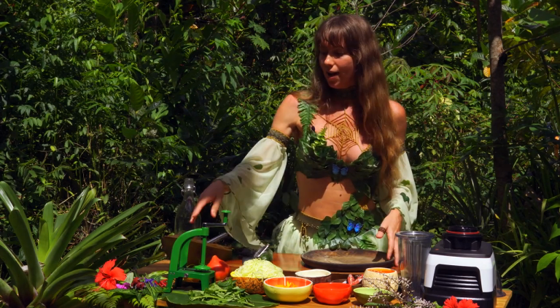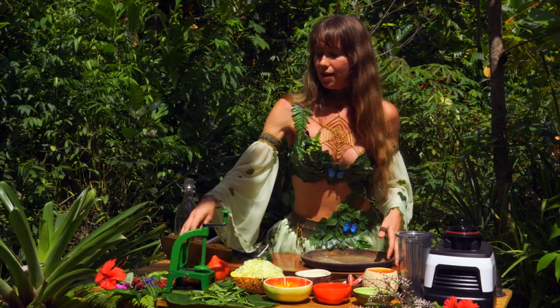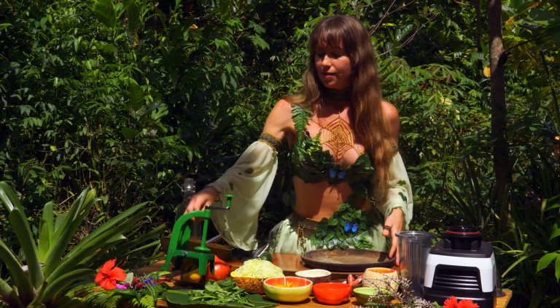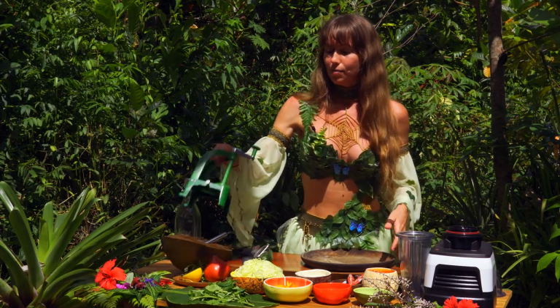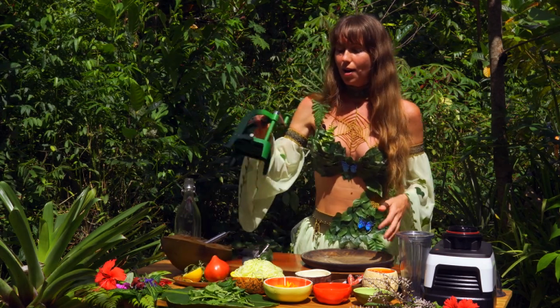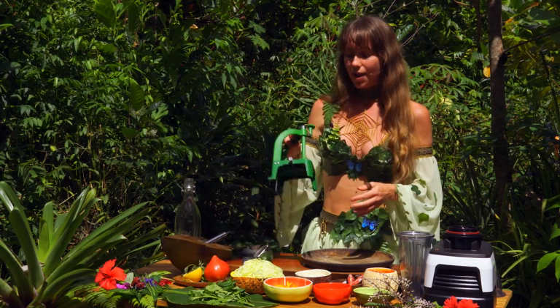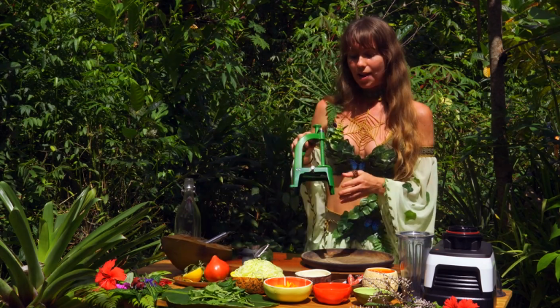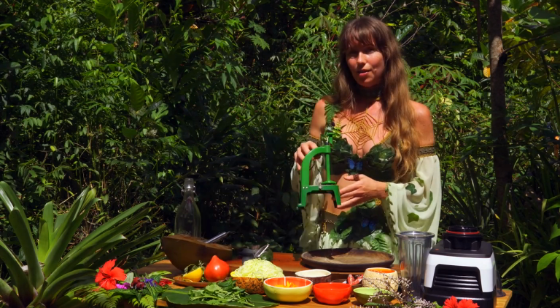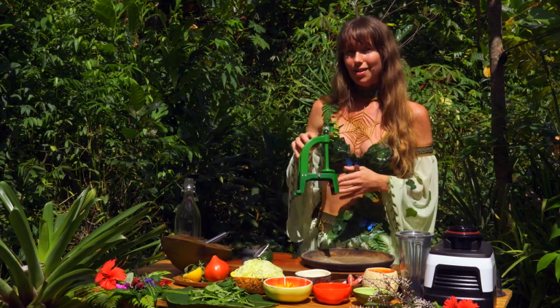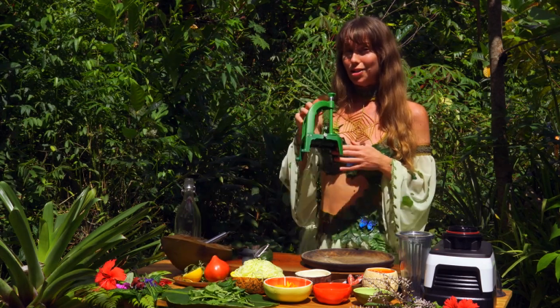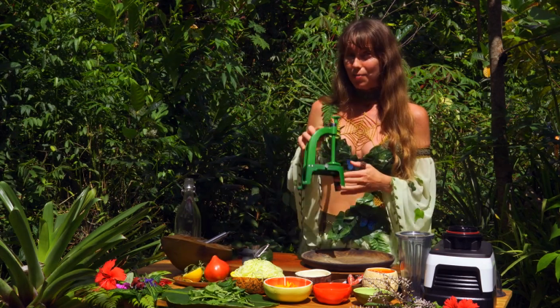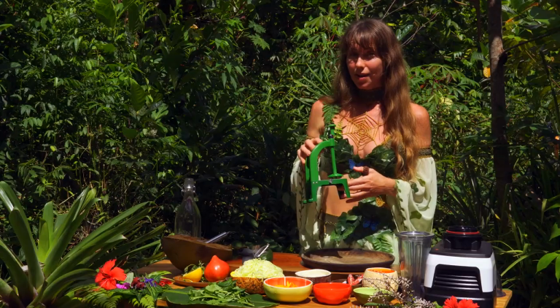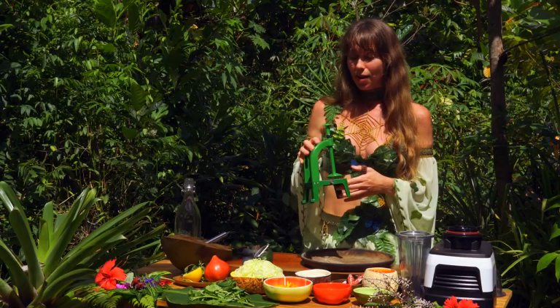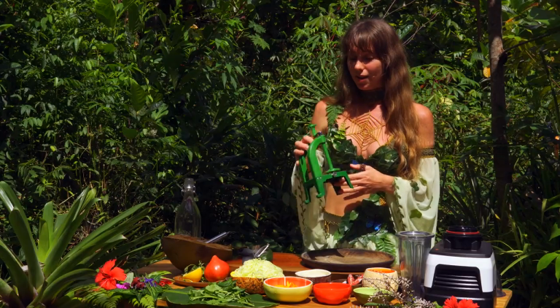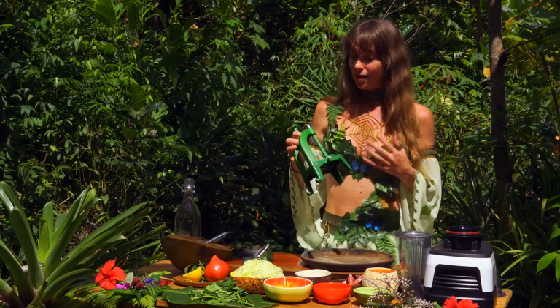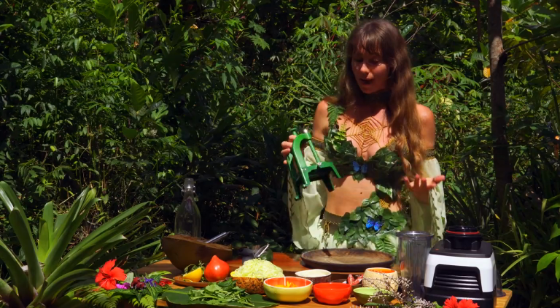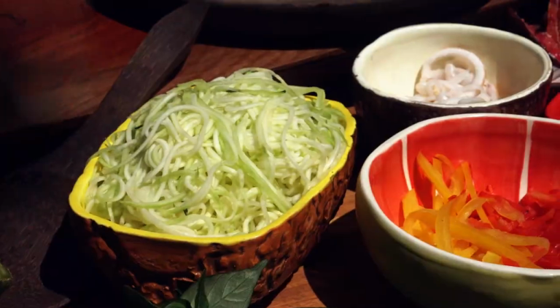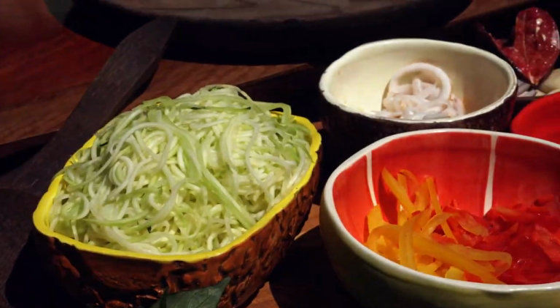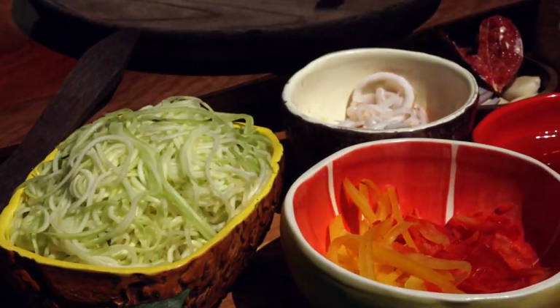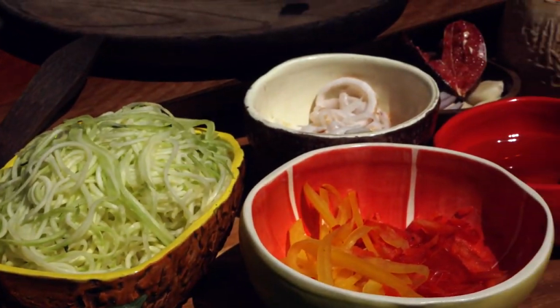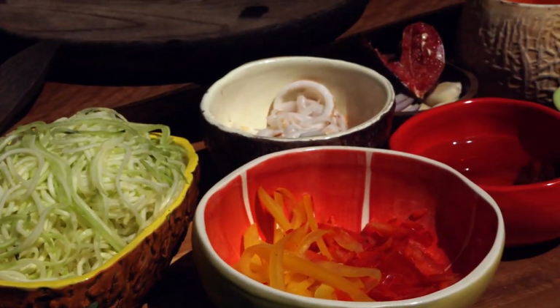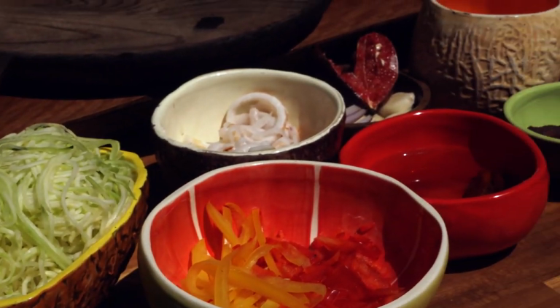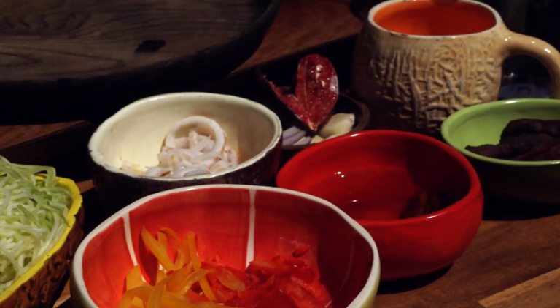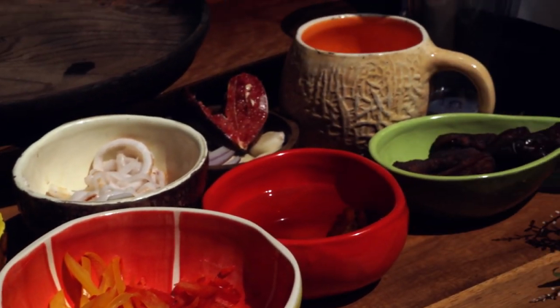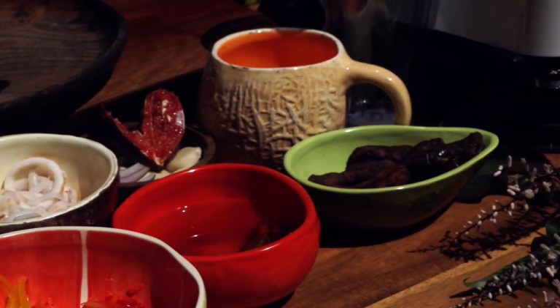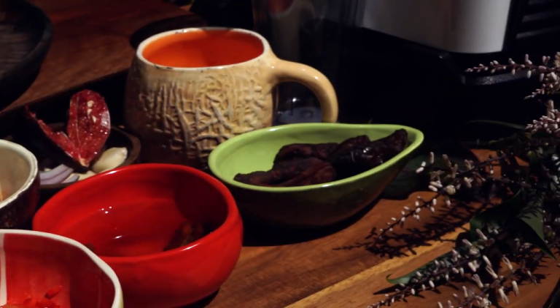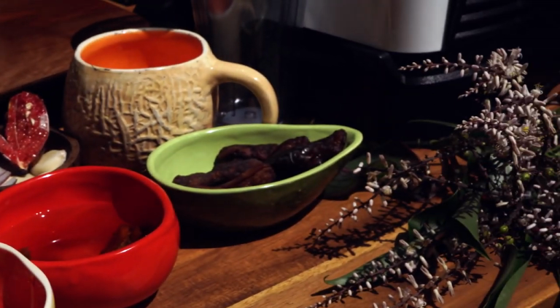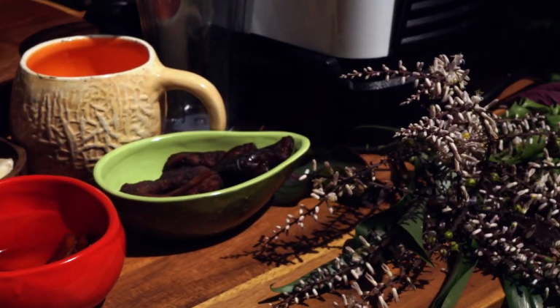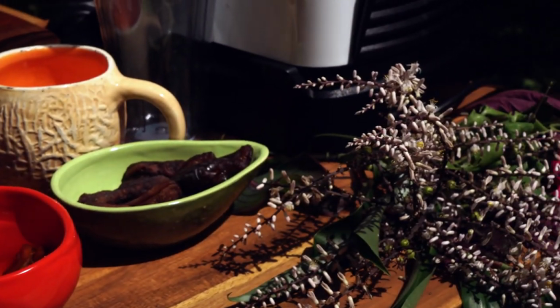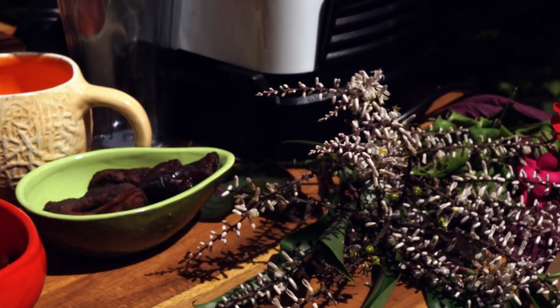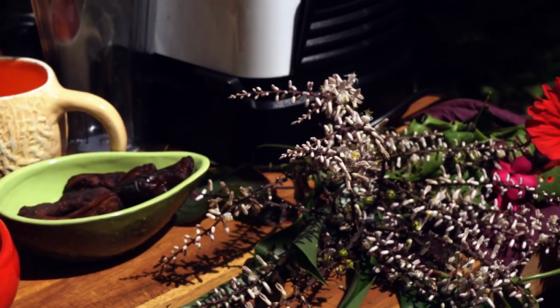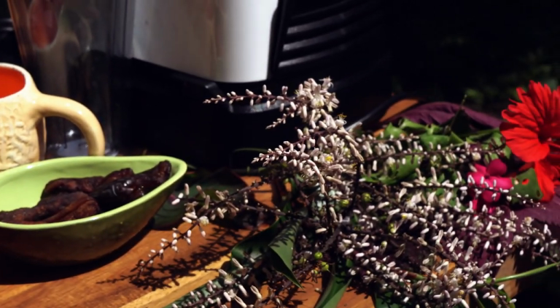This is the spiralizer that I use. It's a Japanese one — it's amazing. I'm going to have a link down below if you want to get it too. I'm going to show you how to use it.